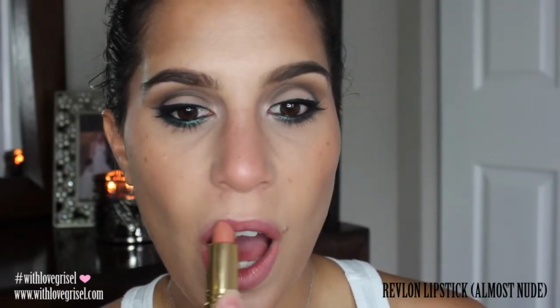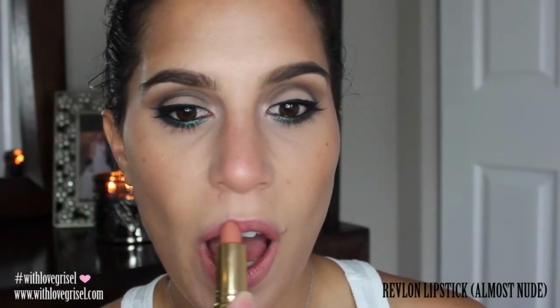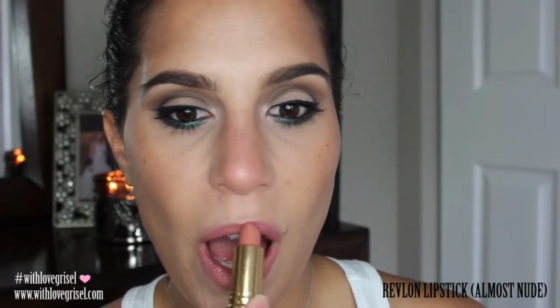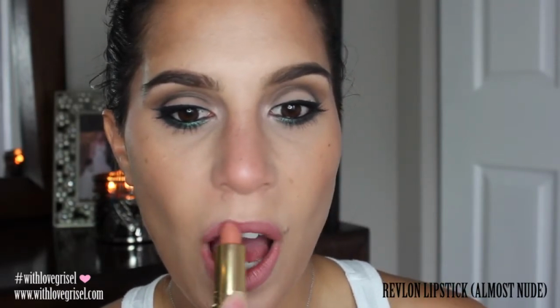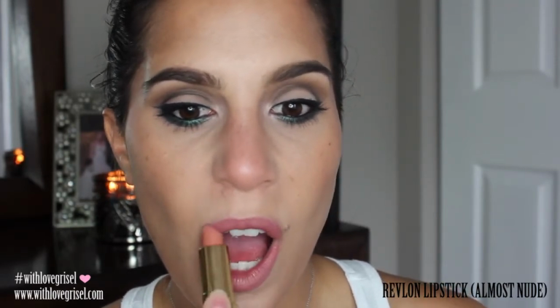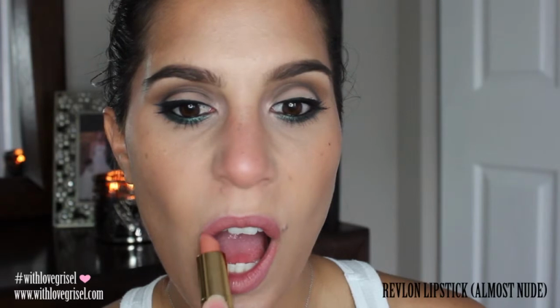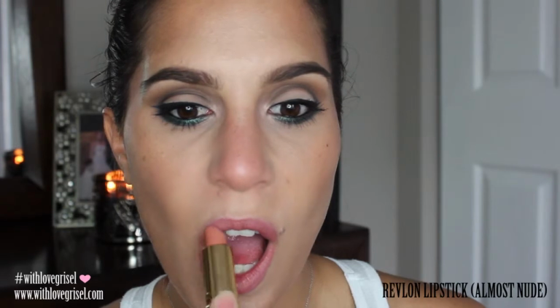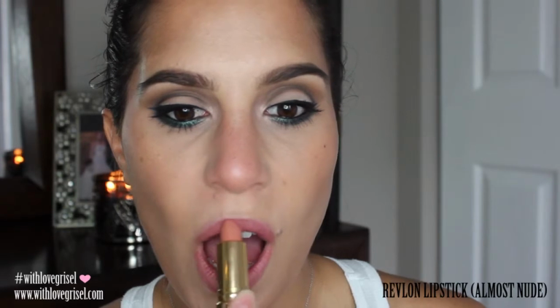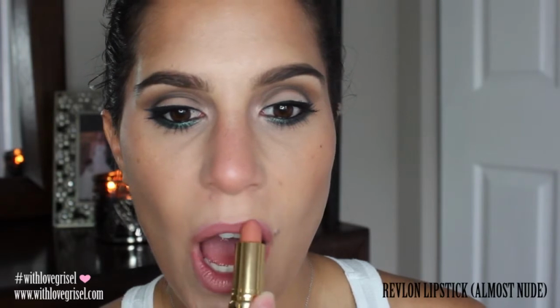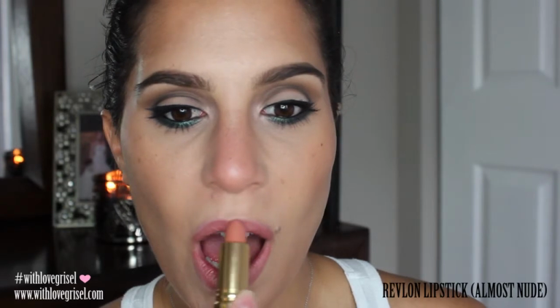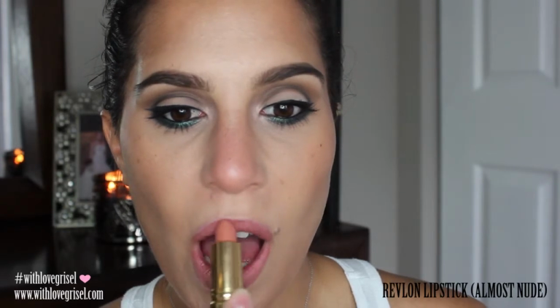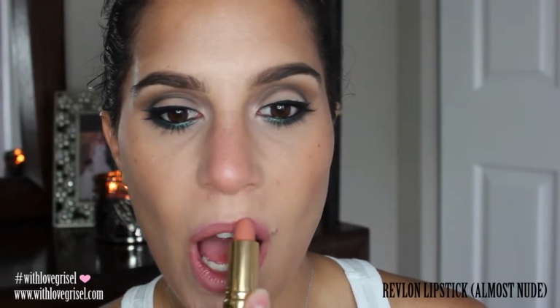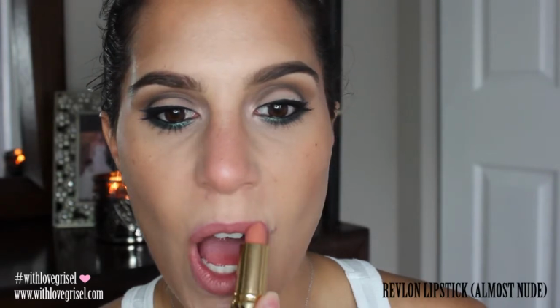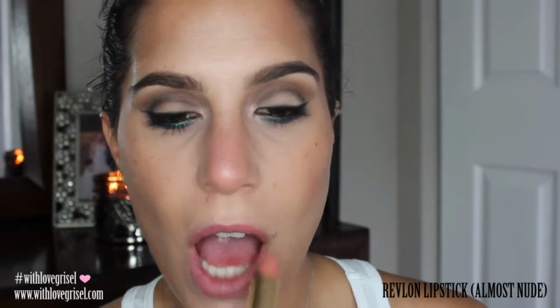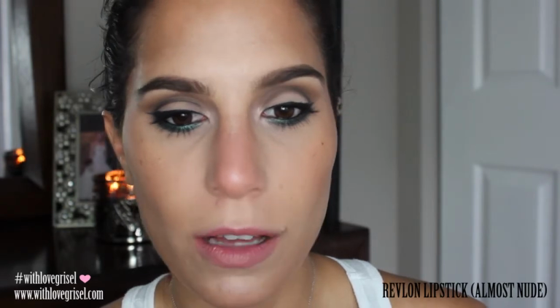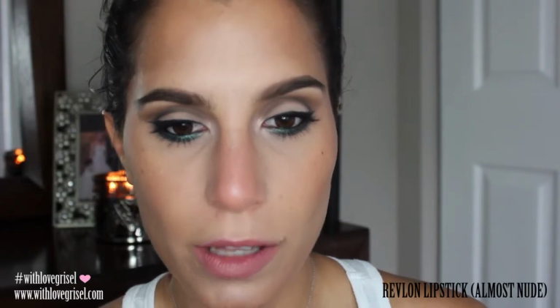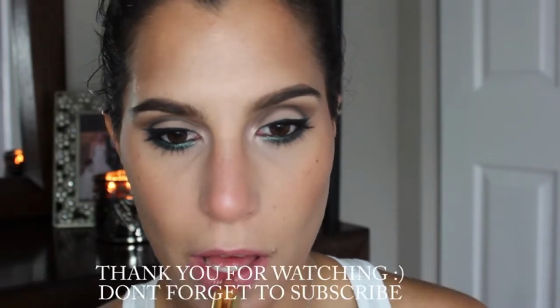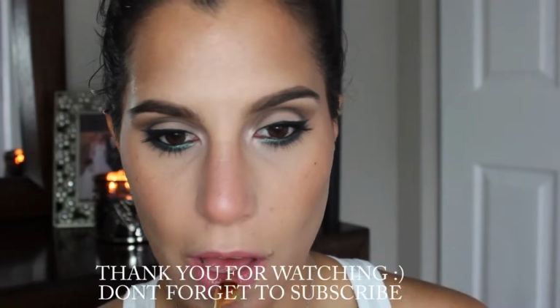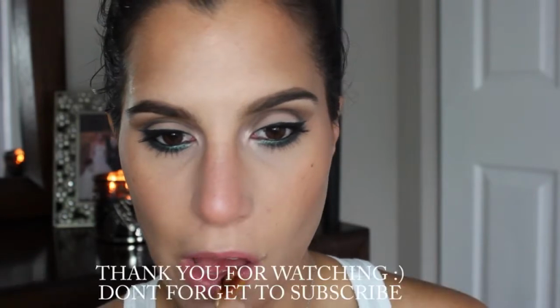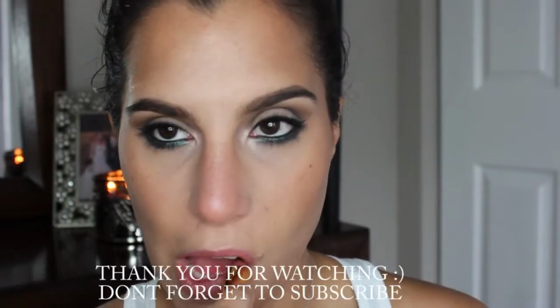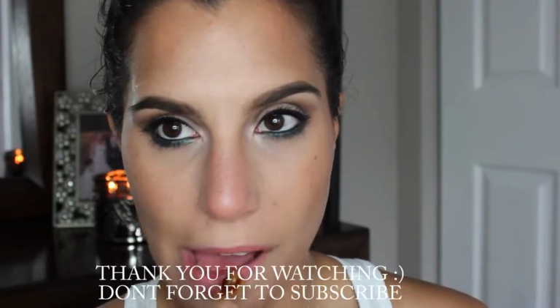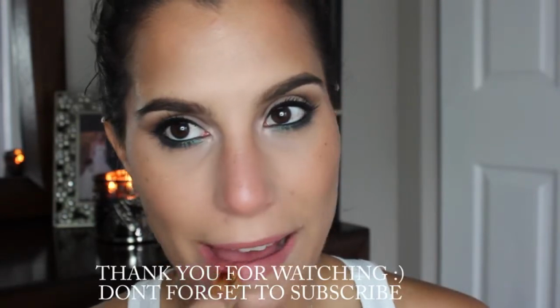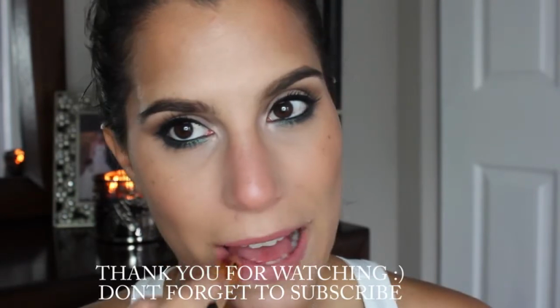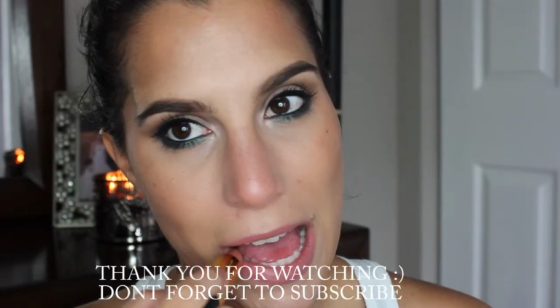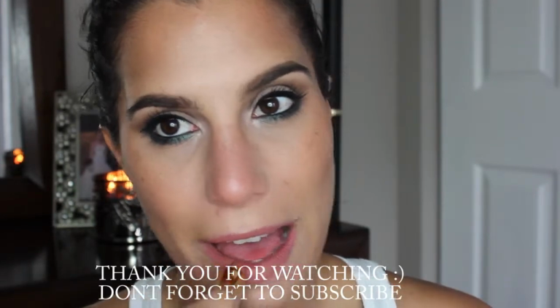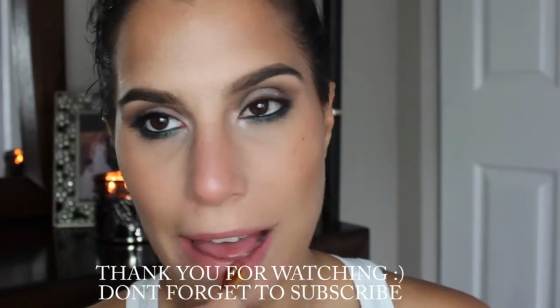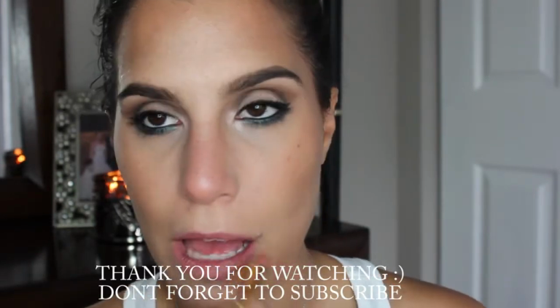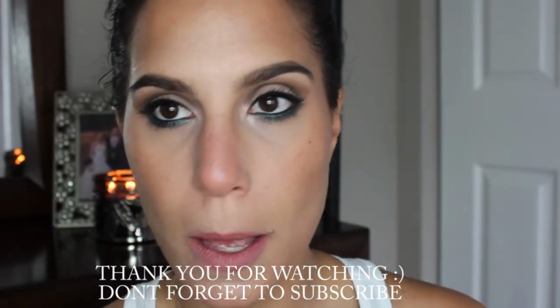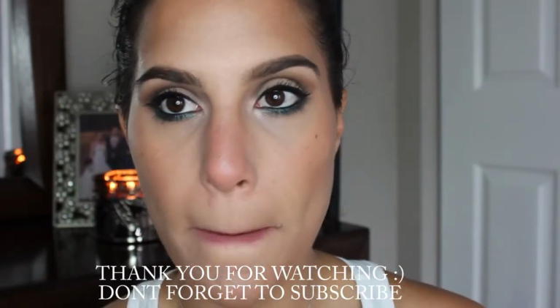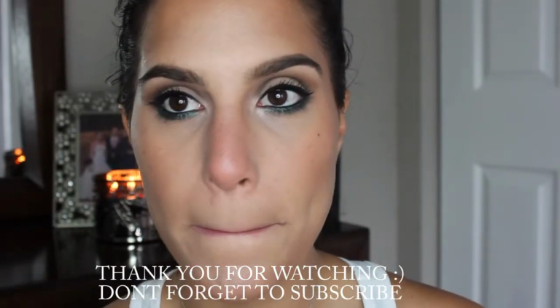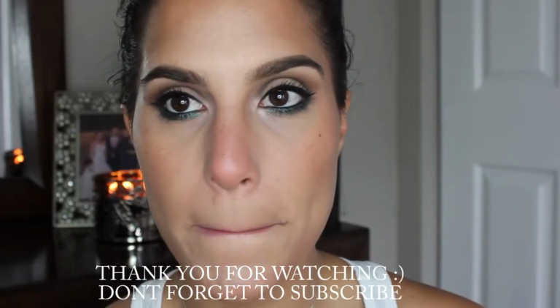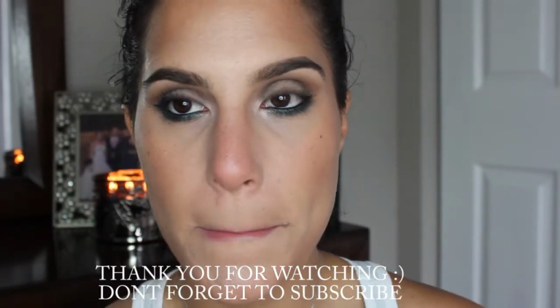I hope that you guys really enjoyed this video. Don't forget to subscribe if you did, and I will talk to you guys later. Bye!